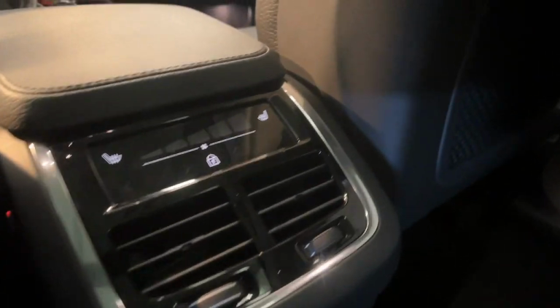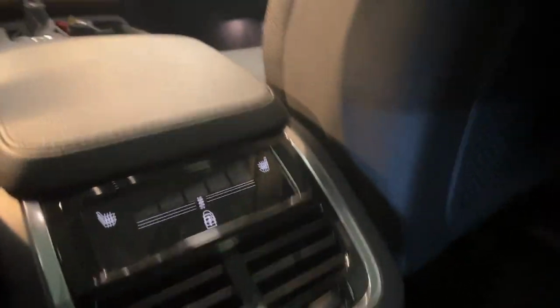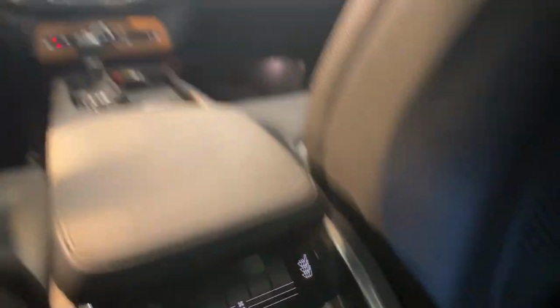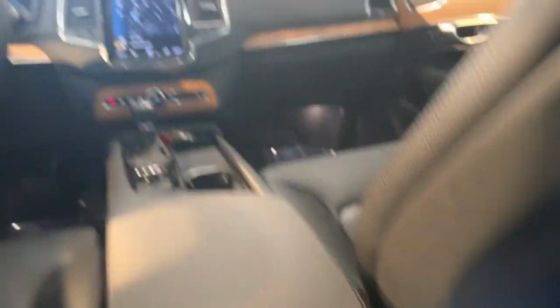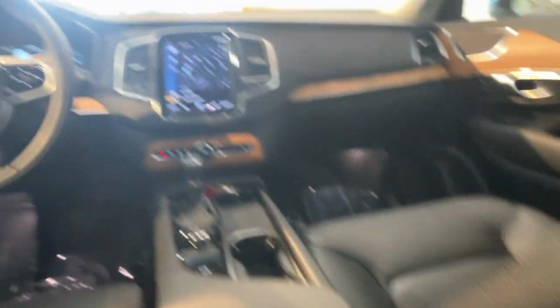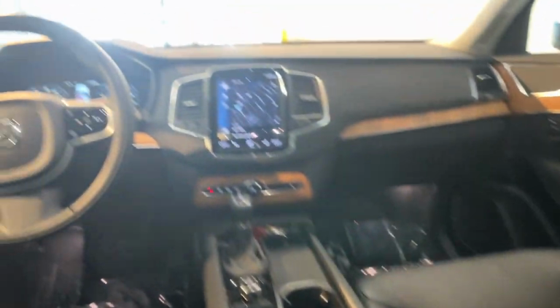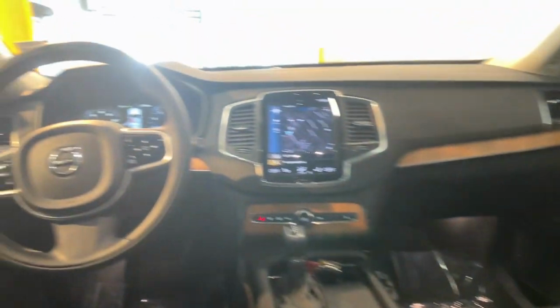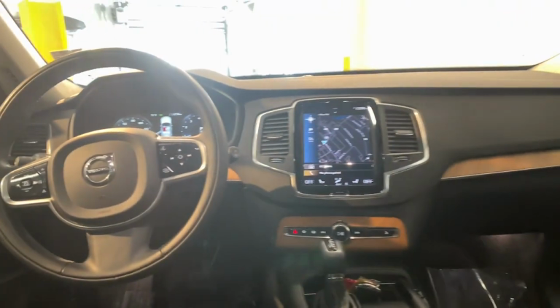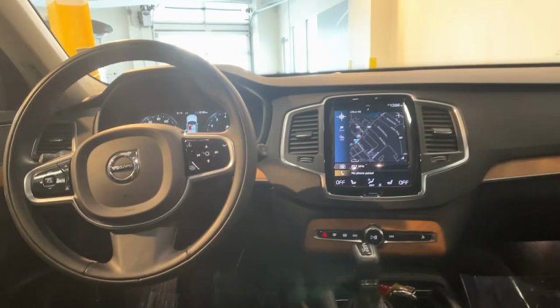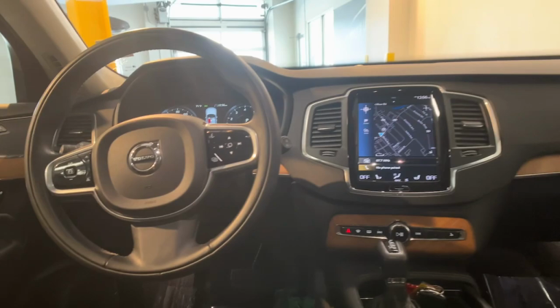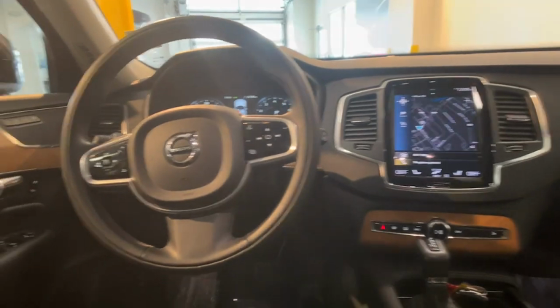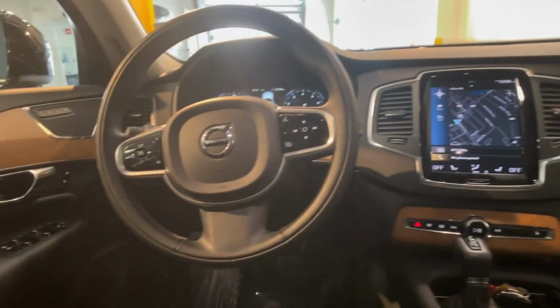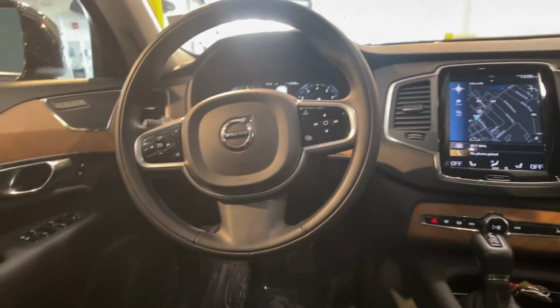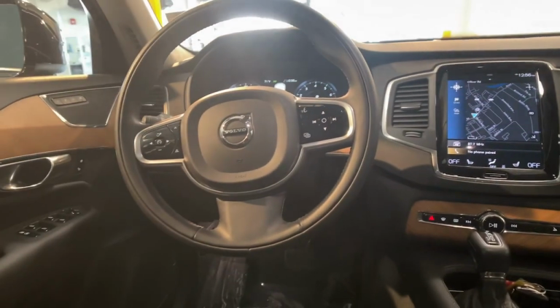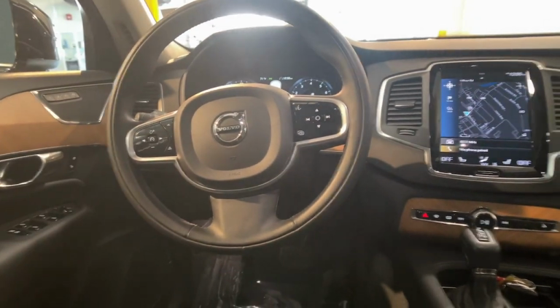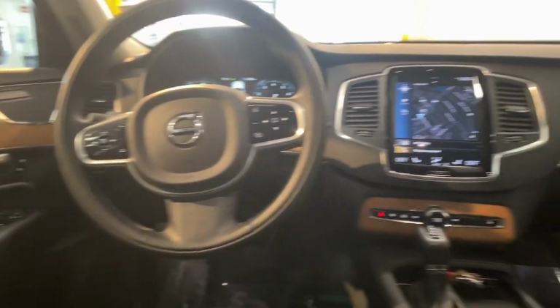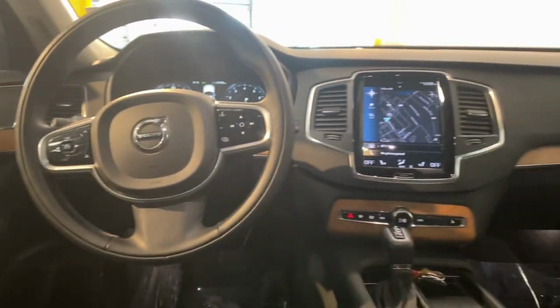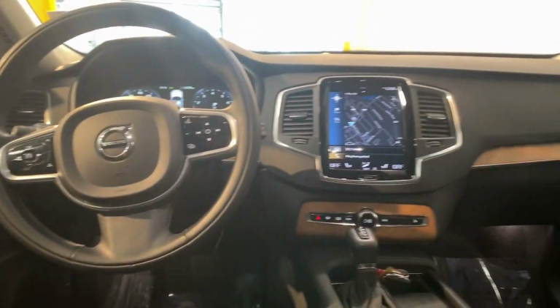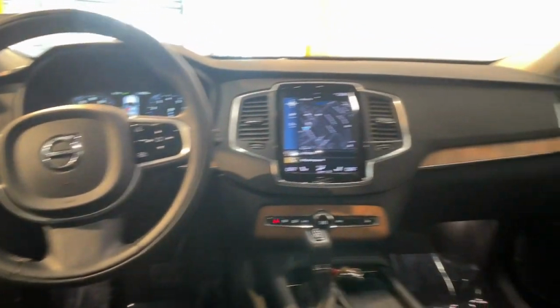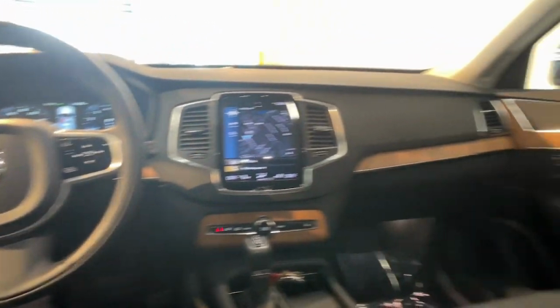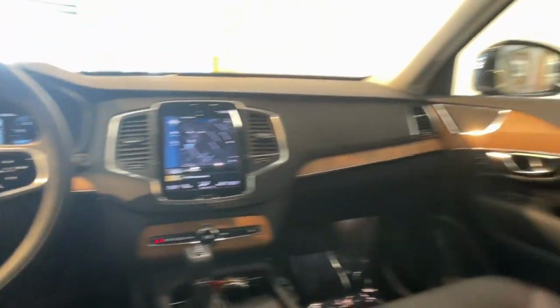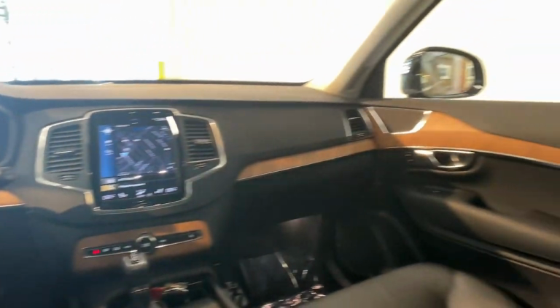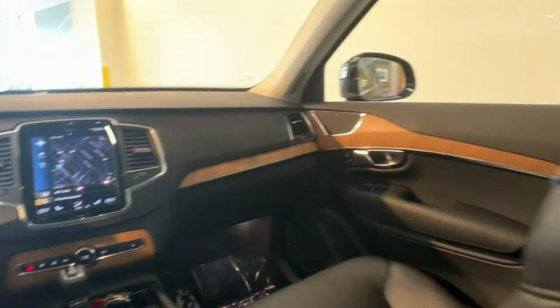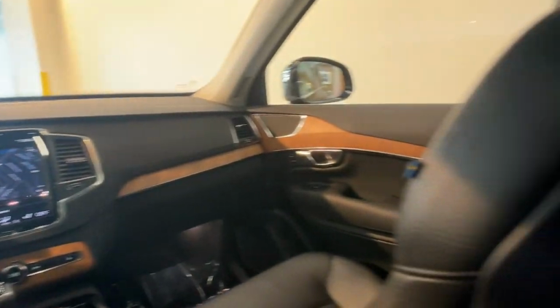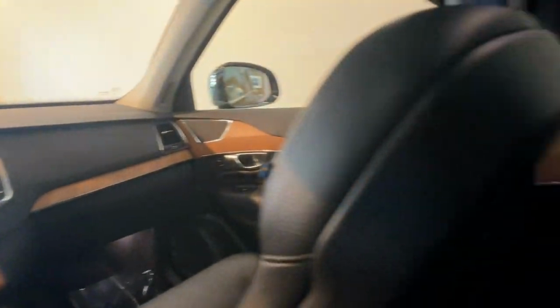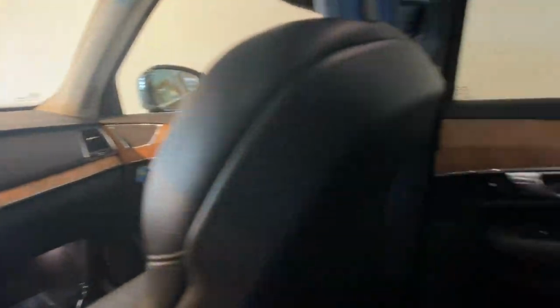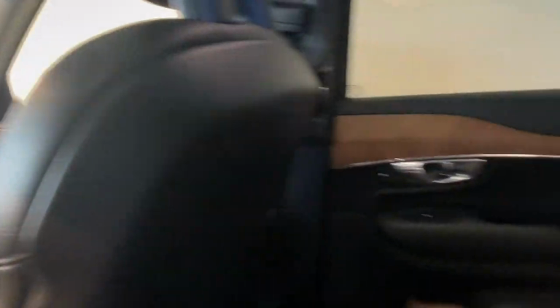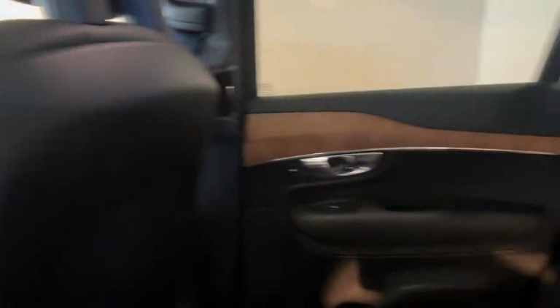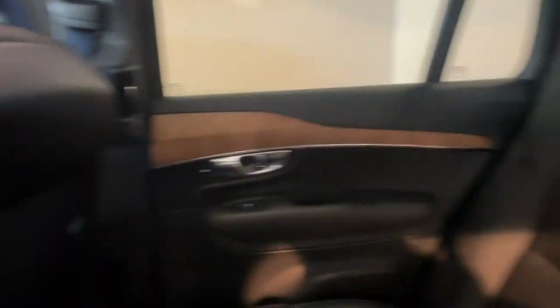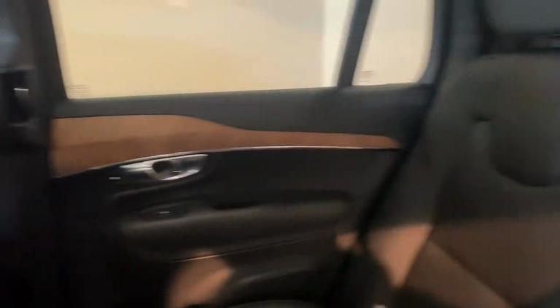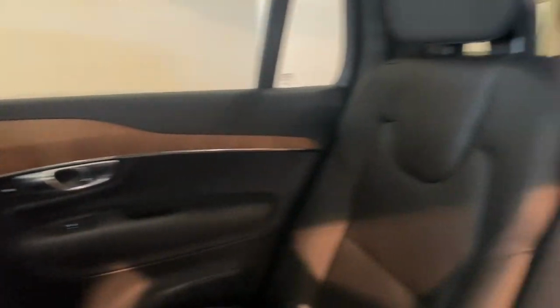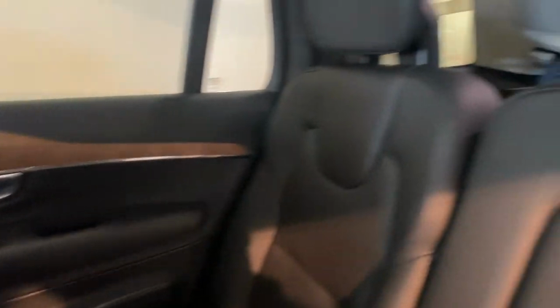Premium sound system, satellite radio, power passenger seat, and heated mirrors.